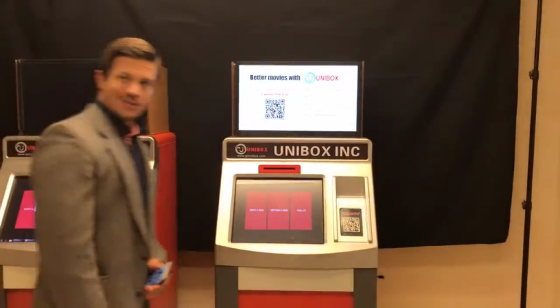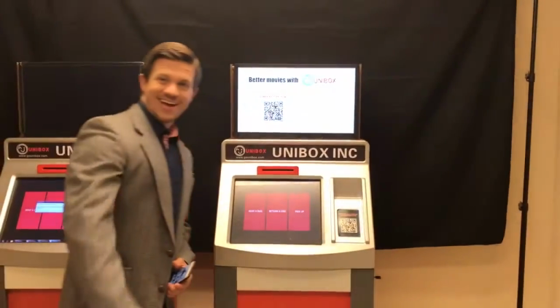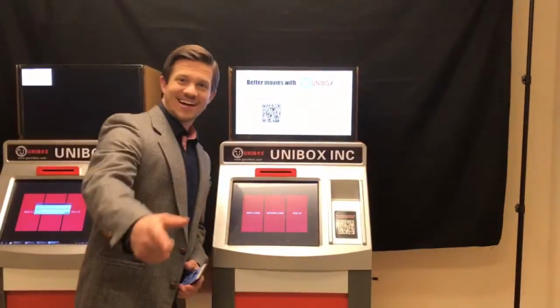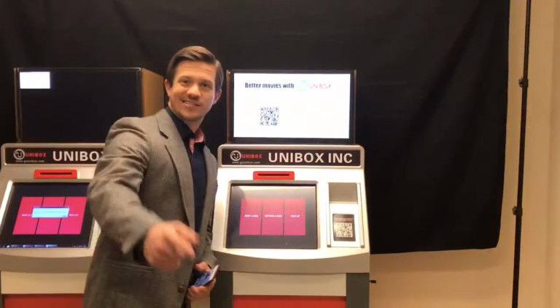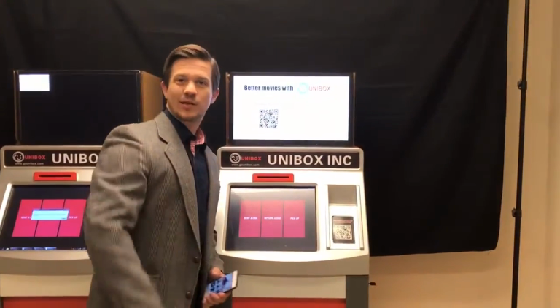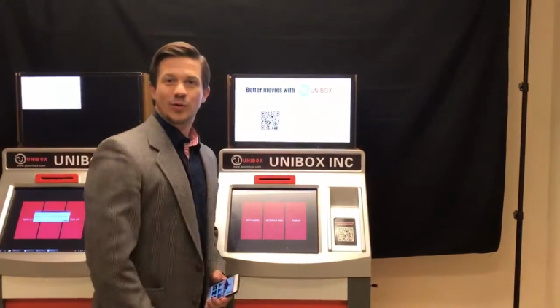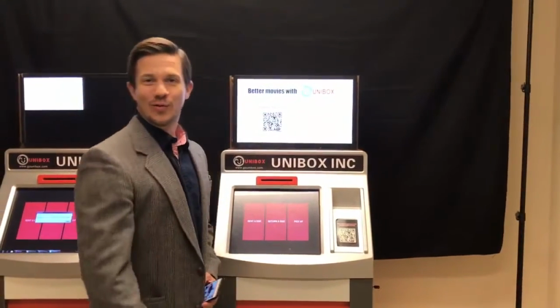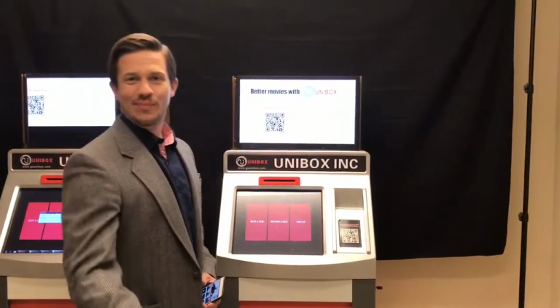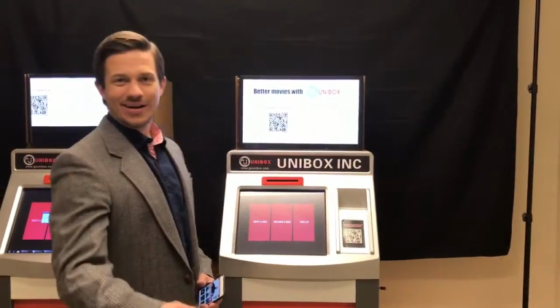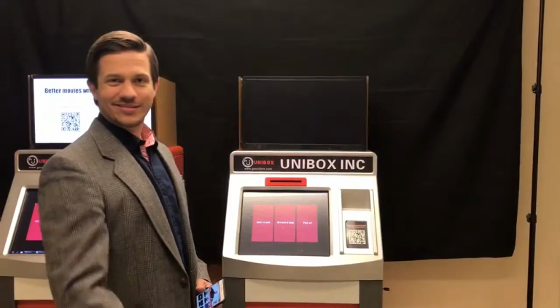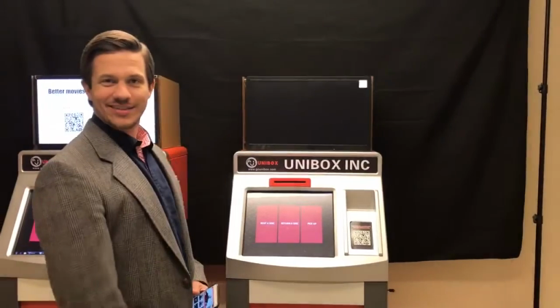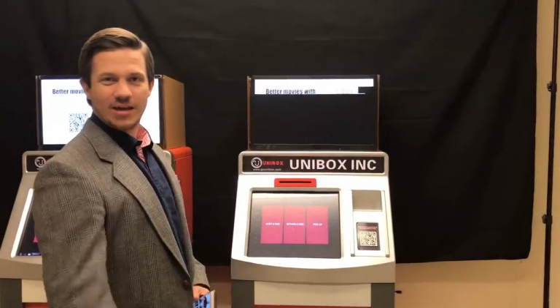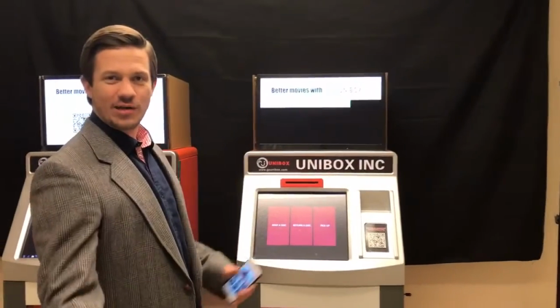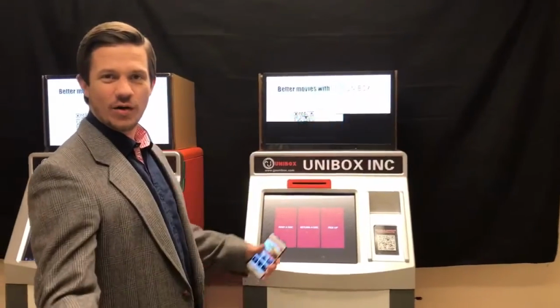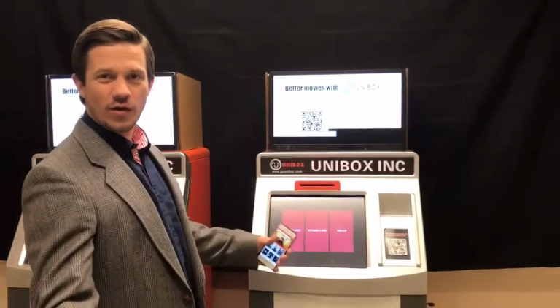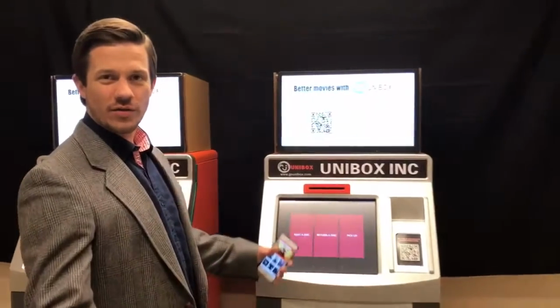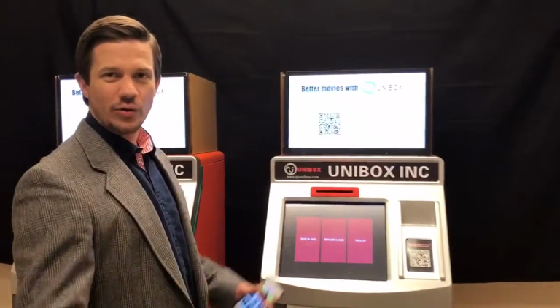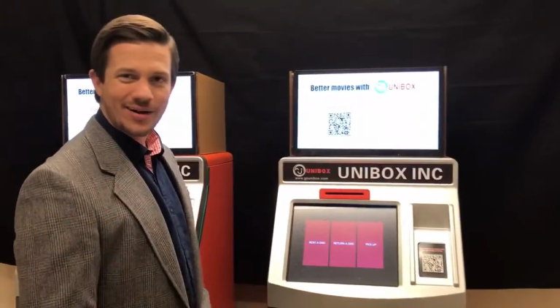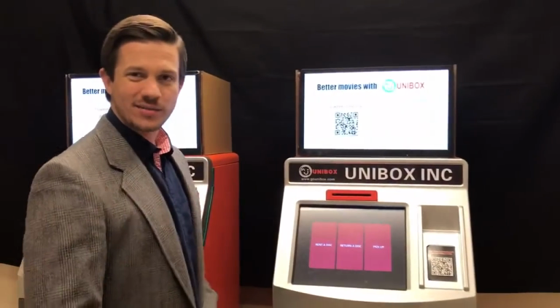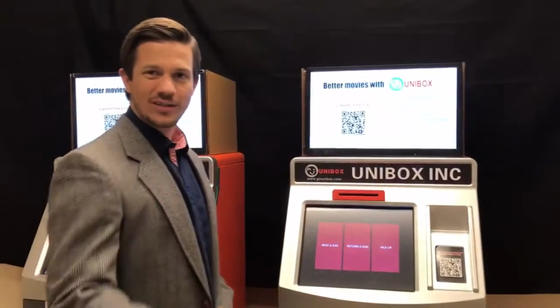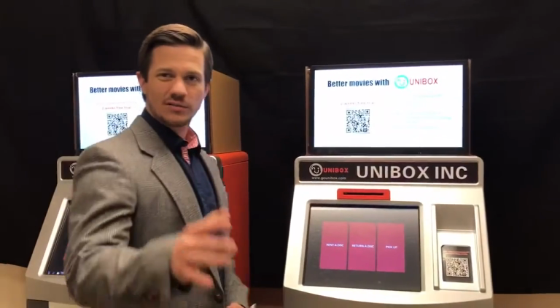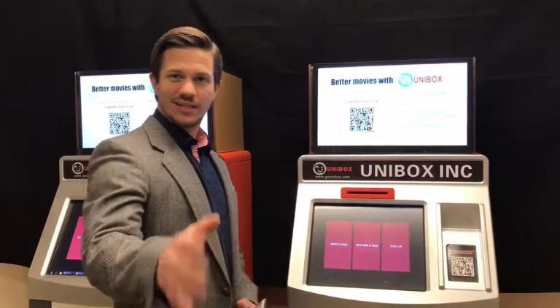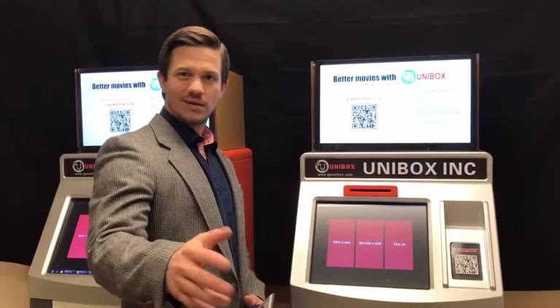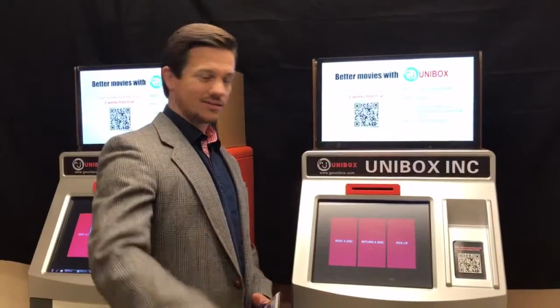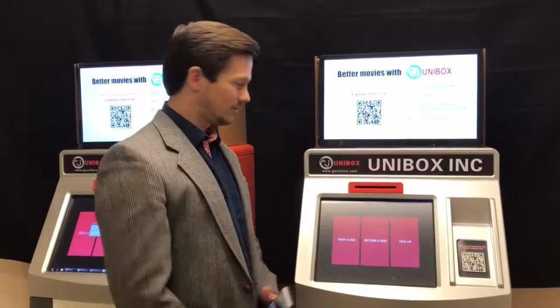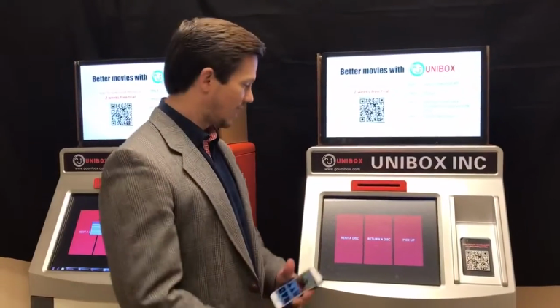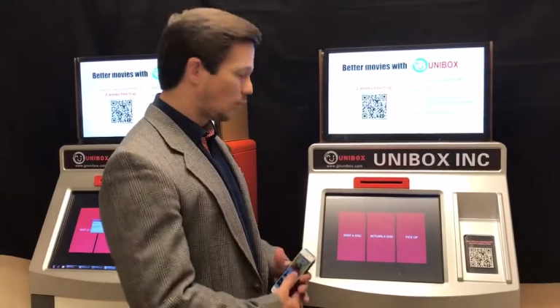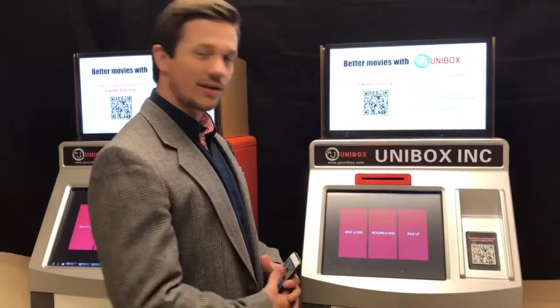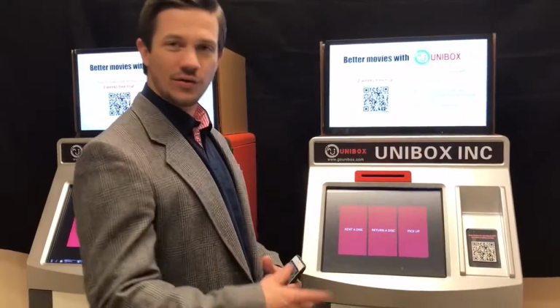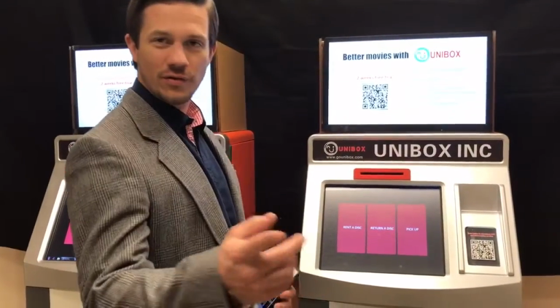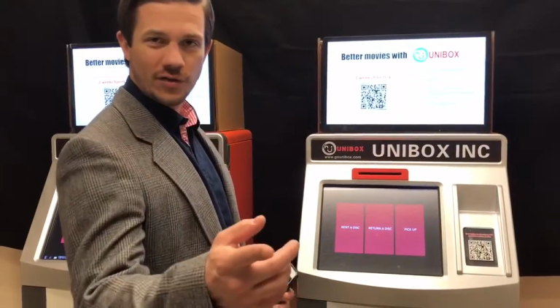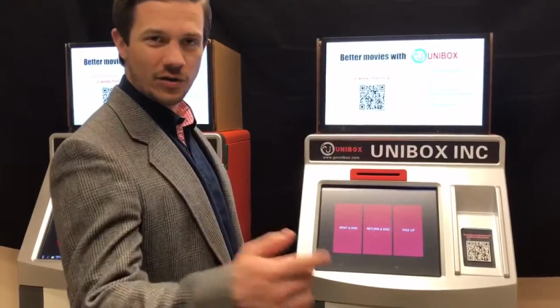Hey guys, it's Luke with Unibox. Today I'll be going over the Unibox rental kiosk and what it can do for you.